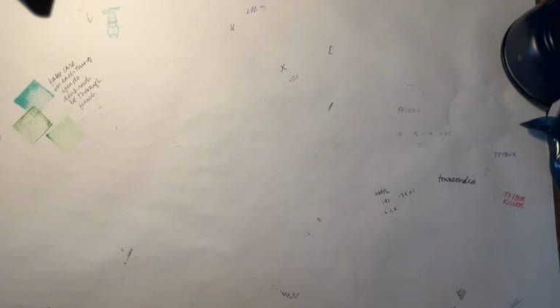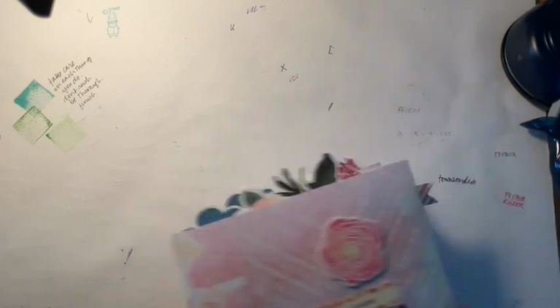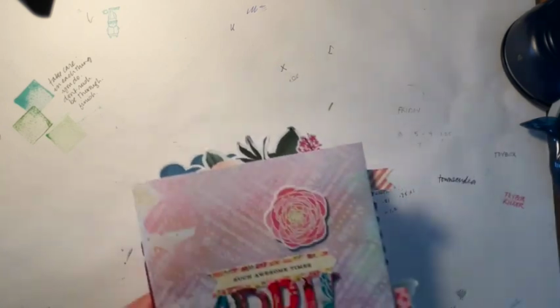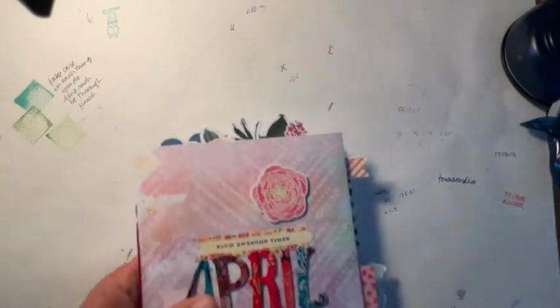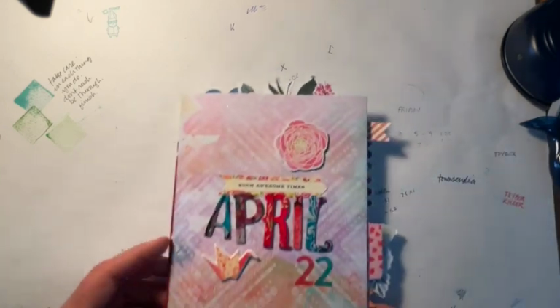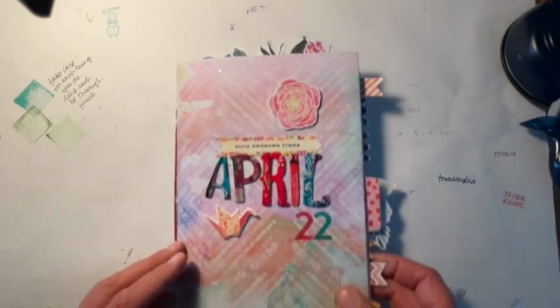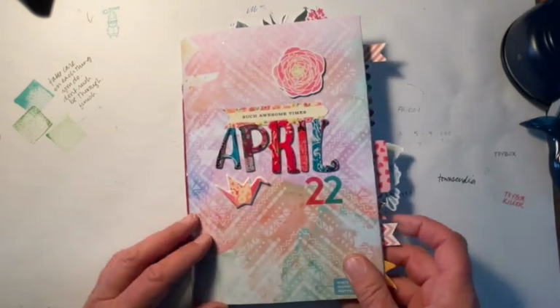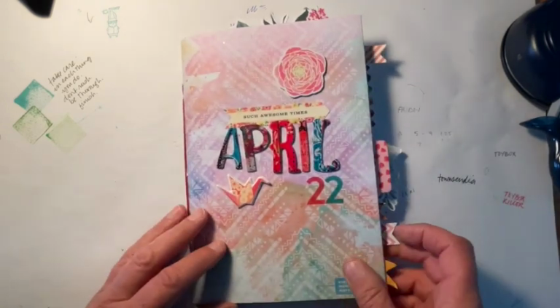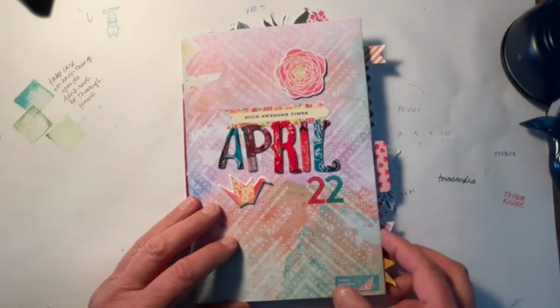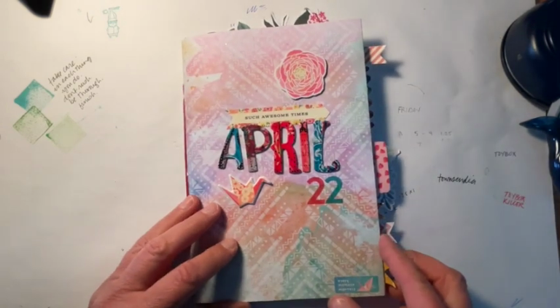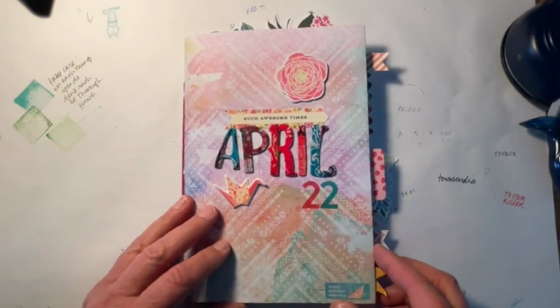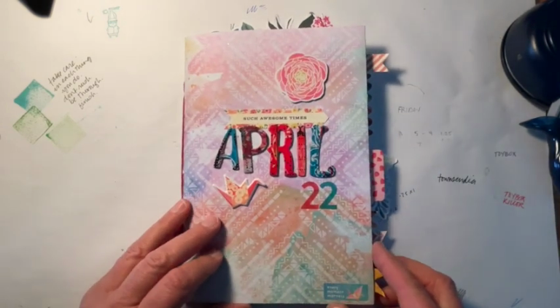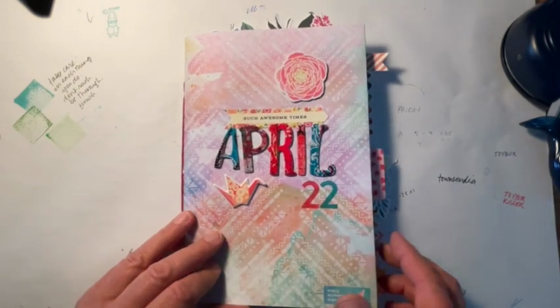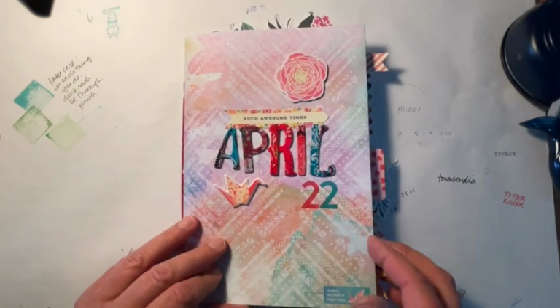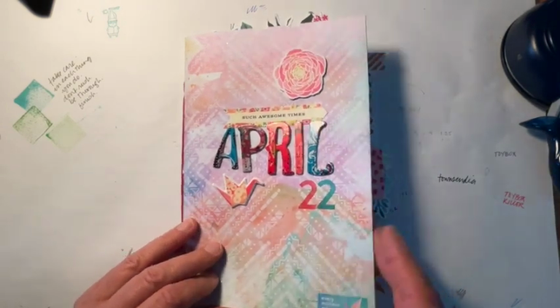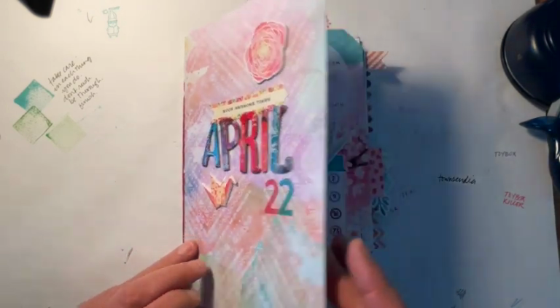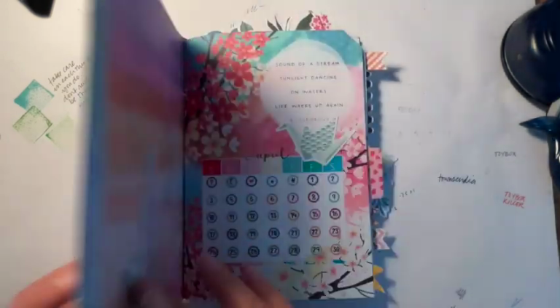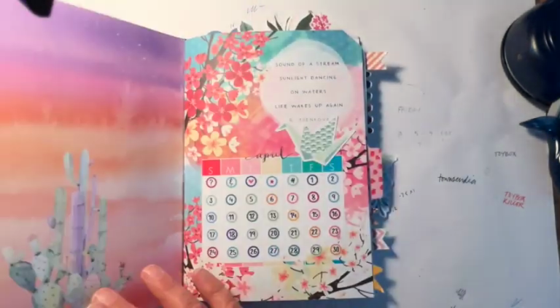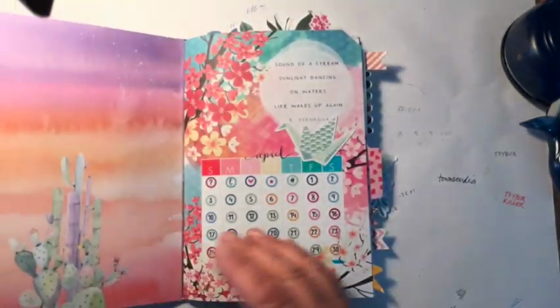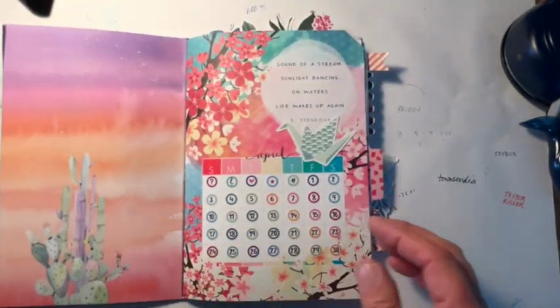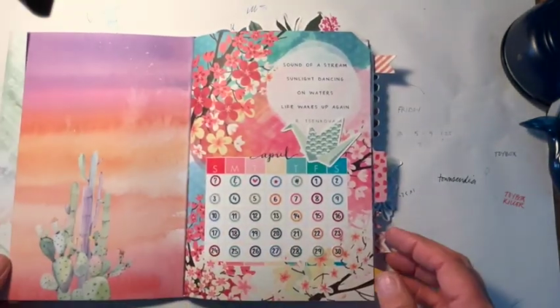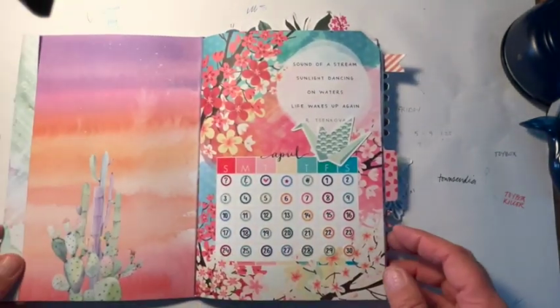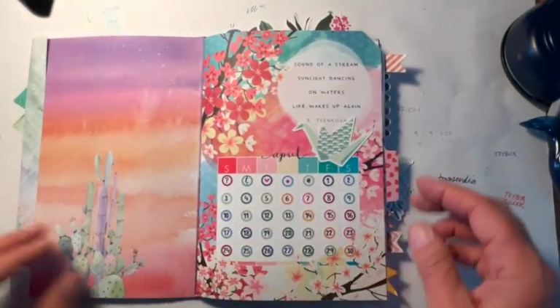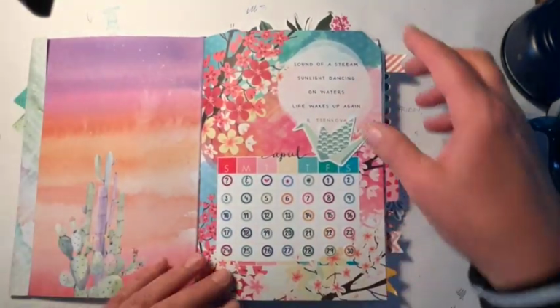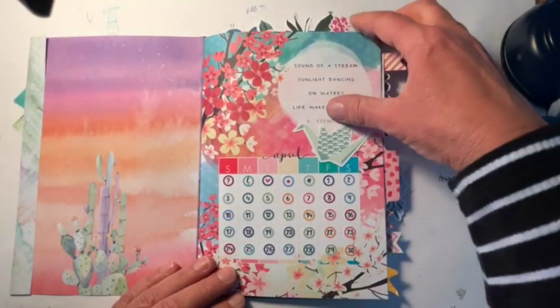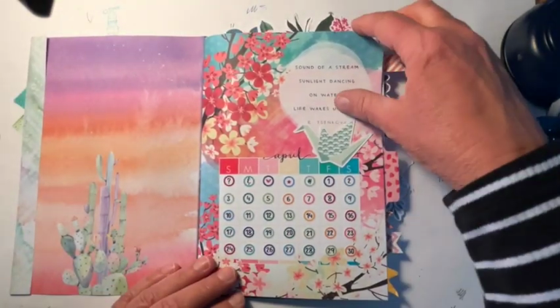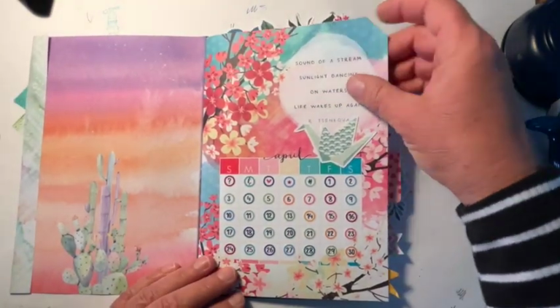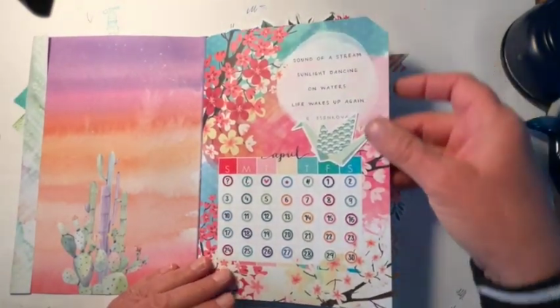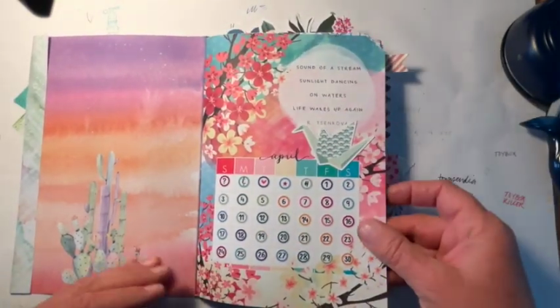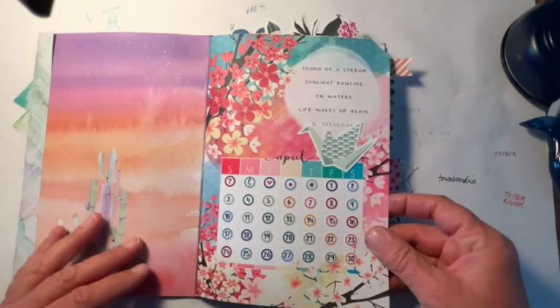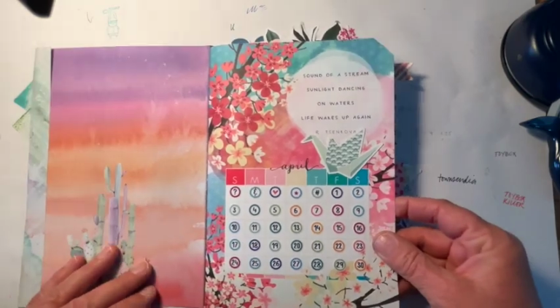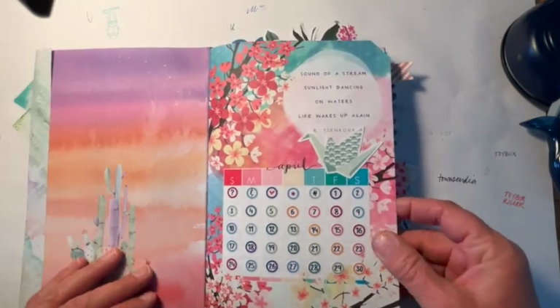Hello! I wanted to show you my April Dory before I put it away, just to flip through.